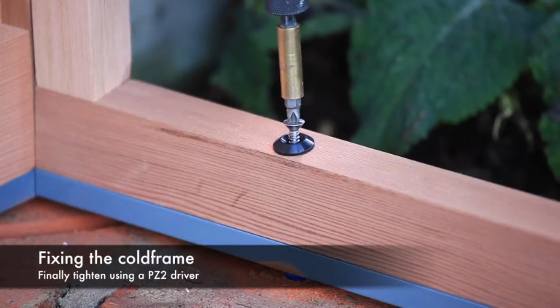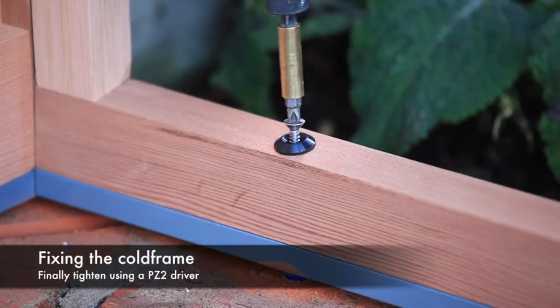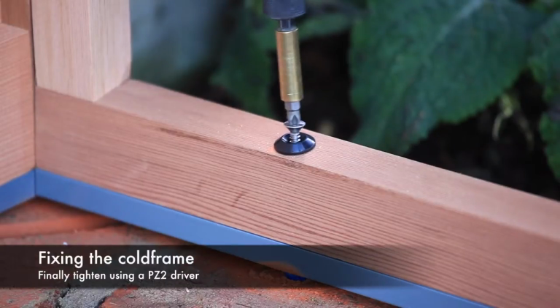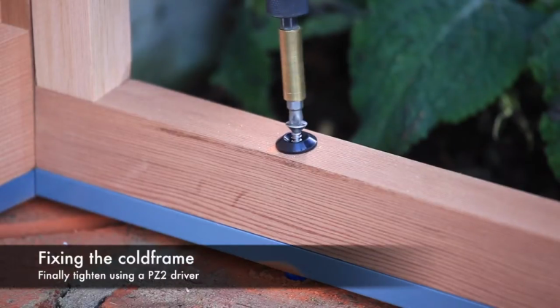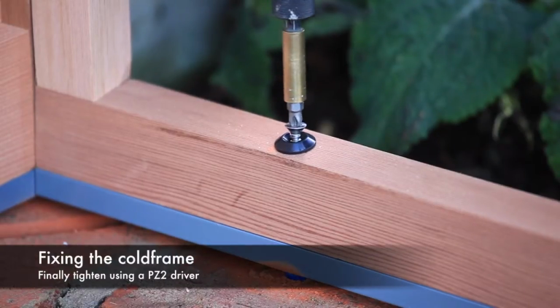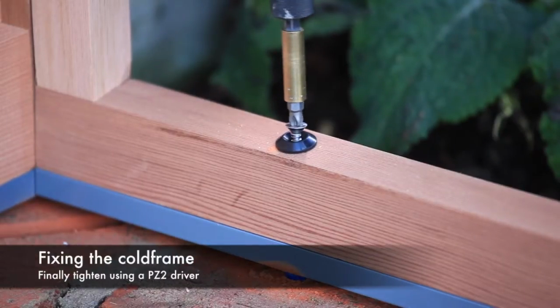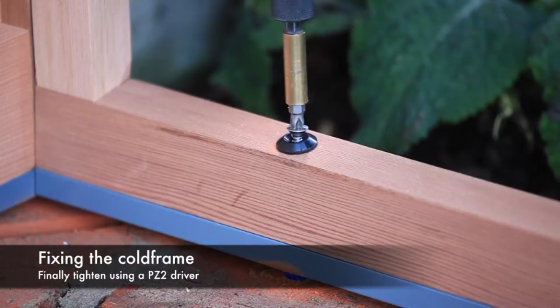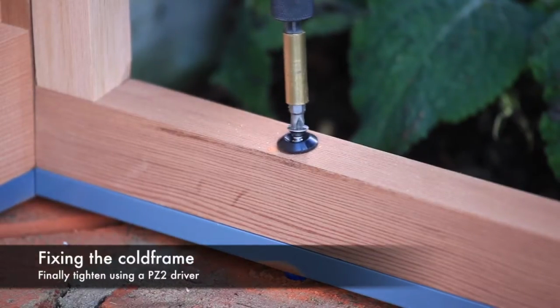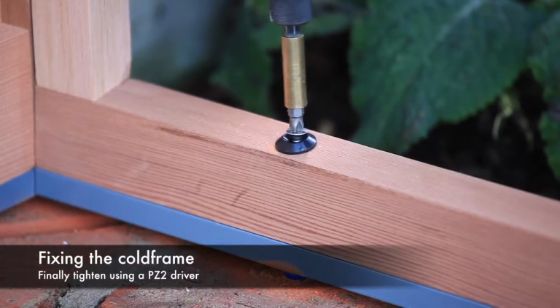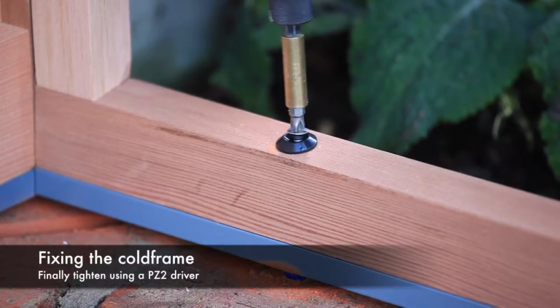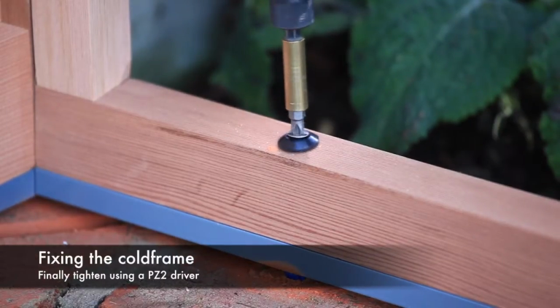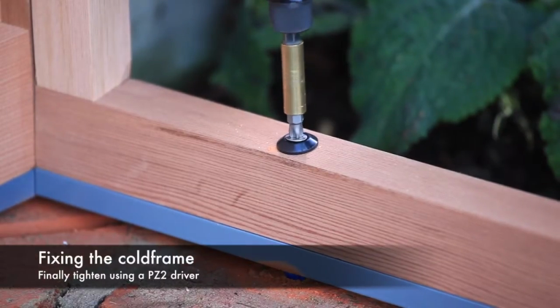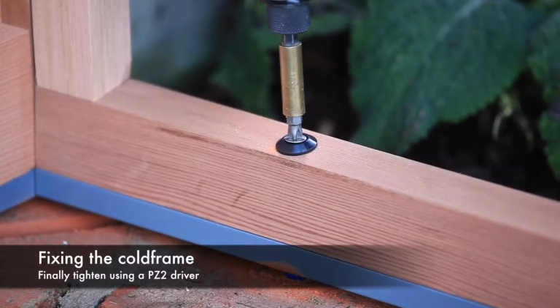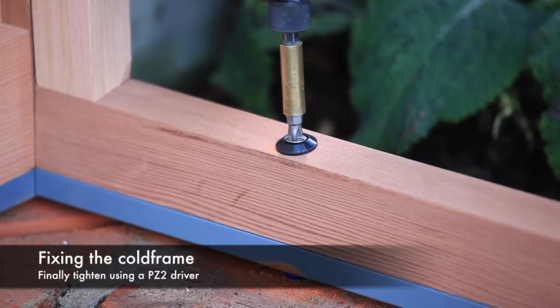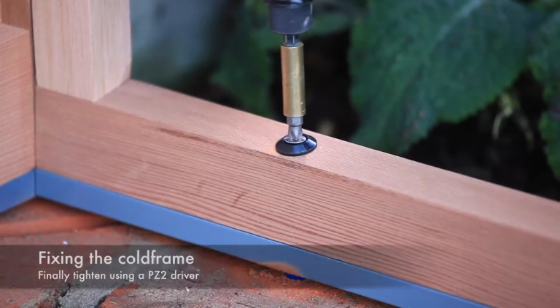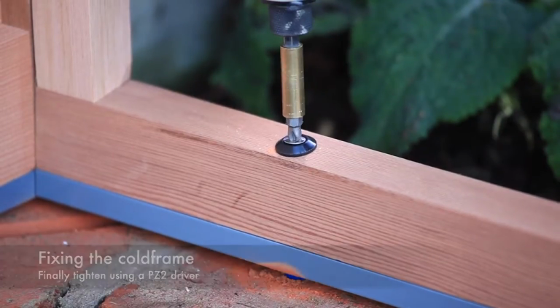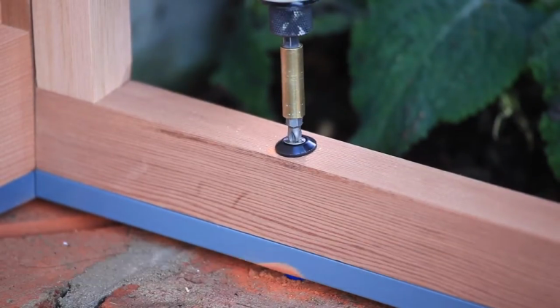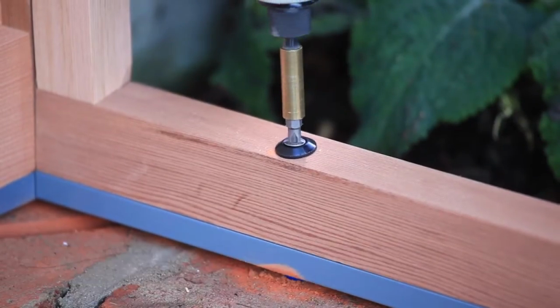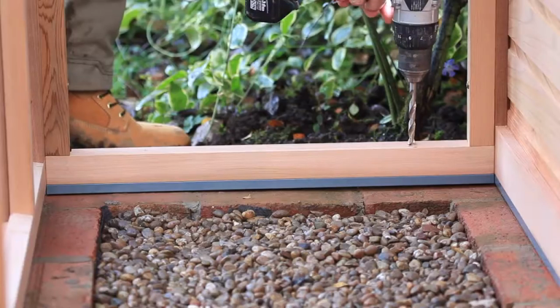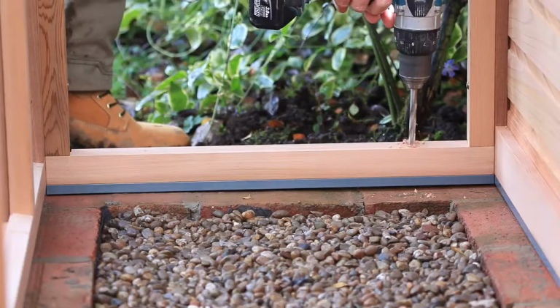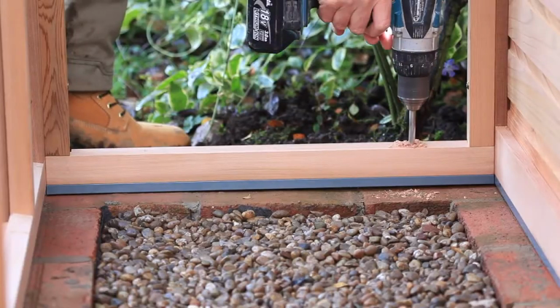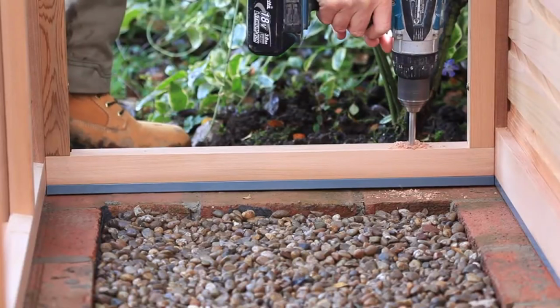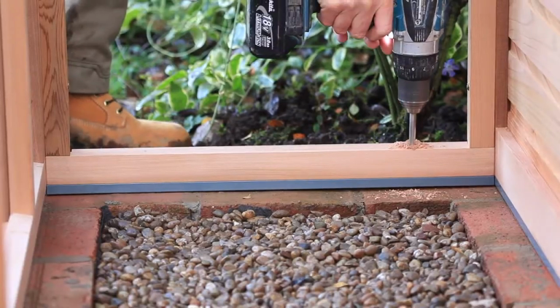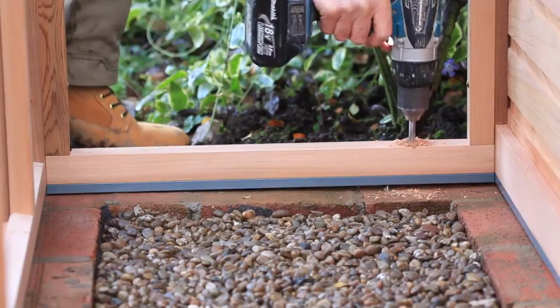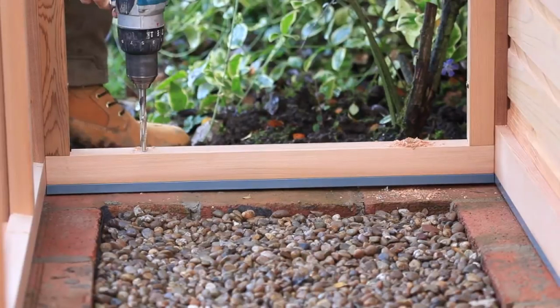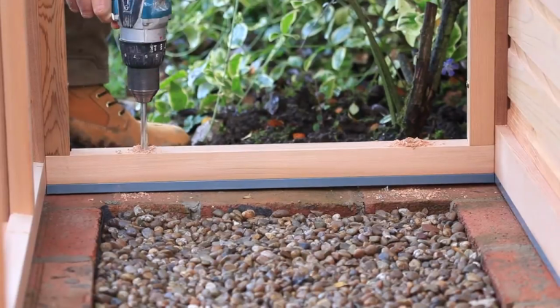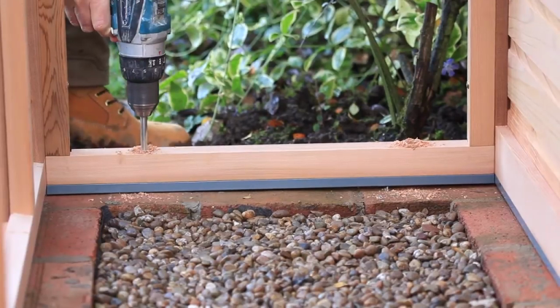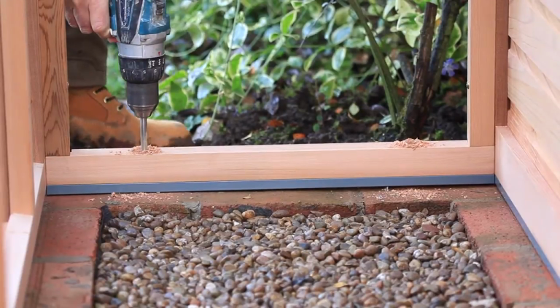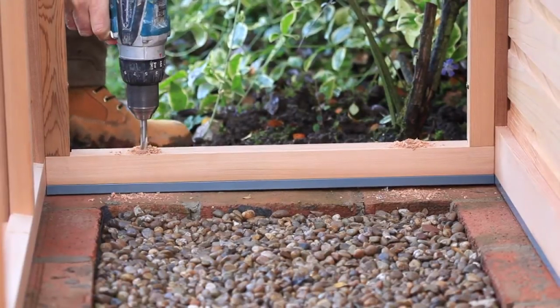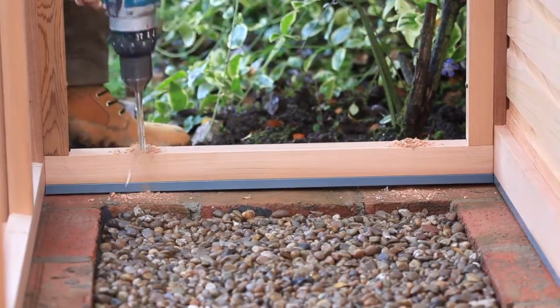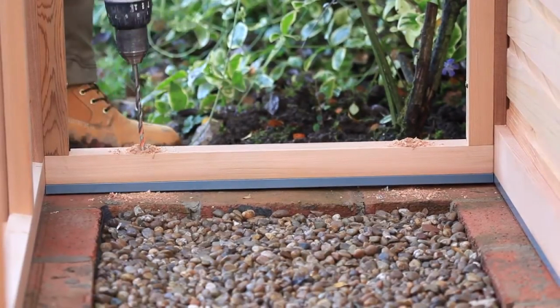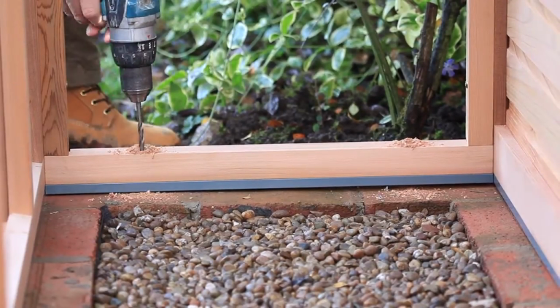Finally, tighten the fixing screw with a PZ2 bit. Repeat the process for the other screws.